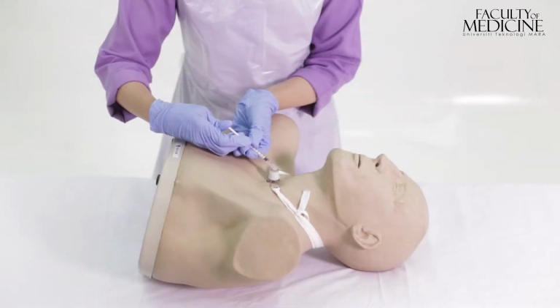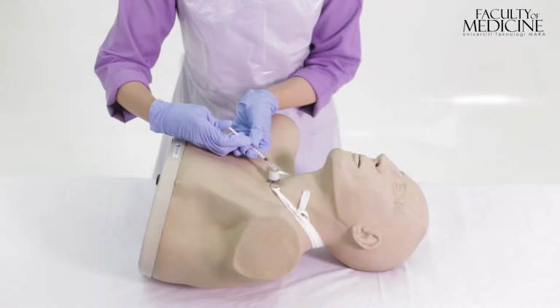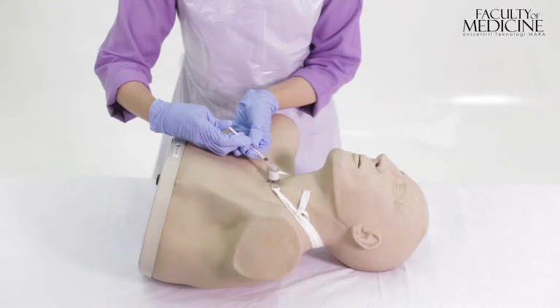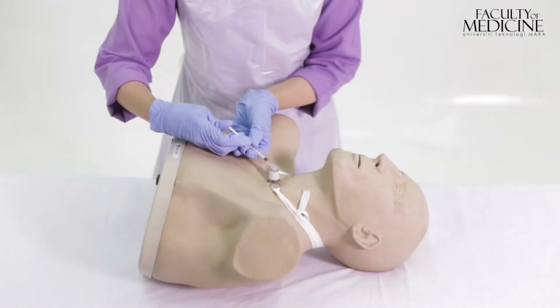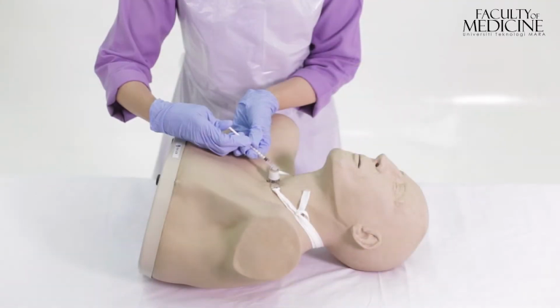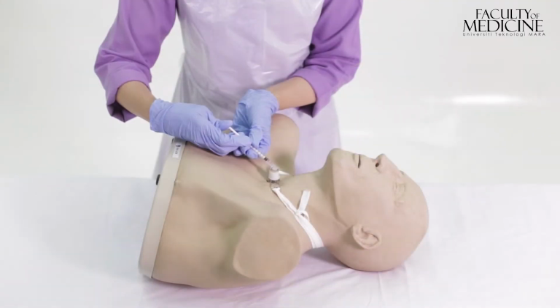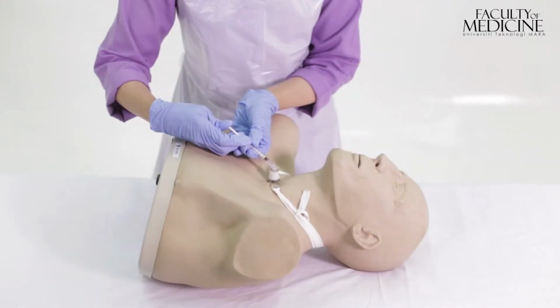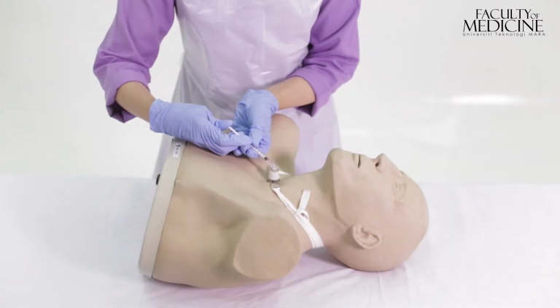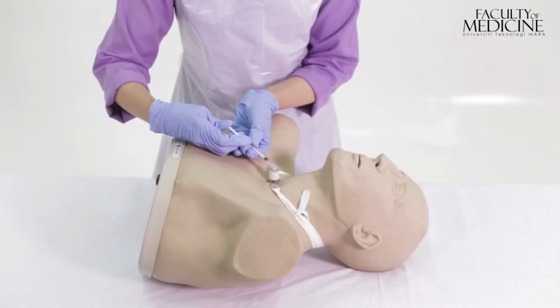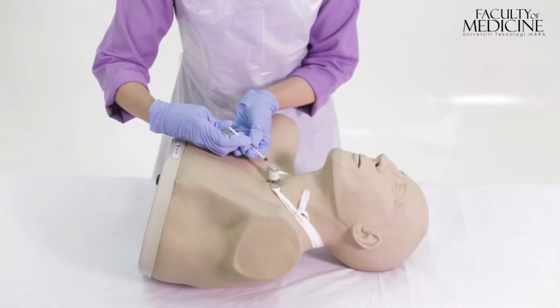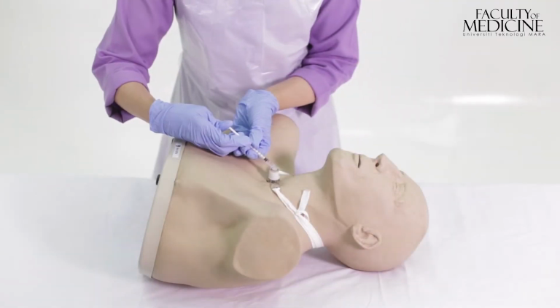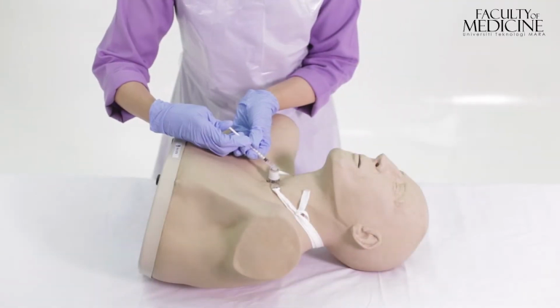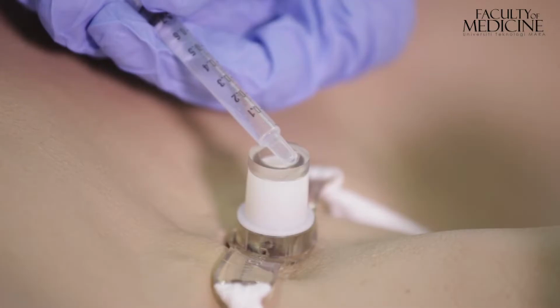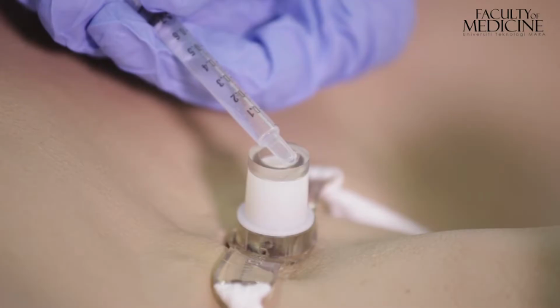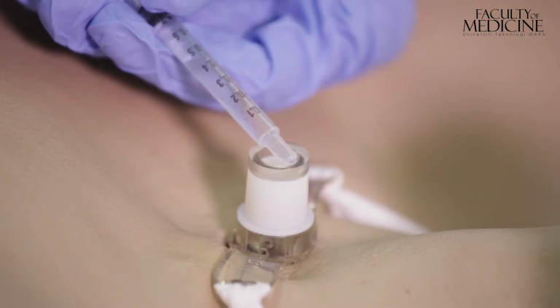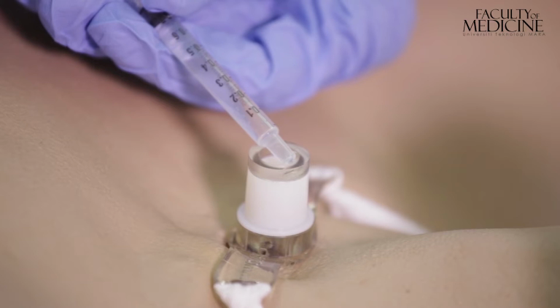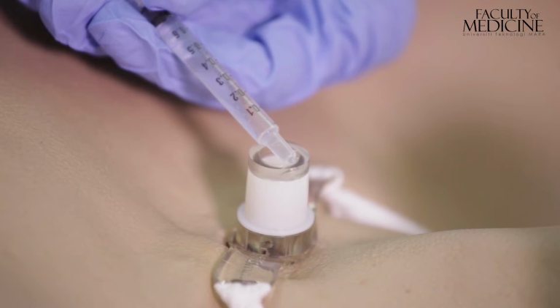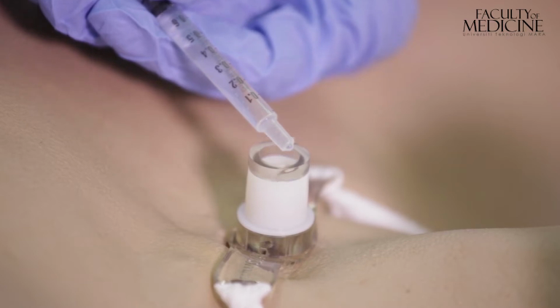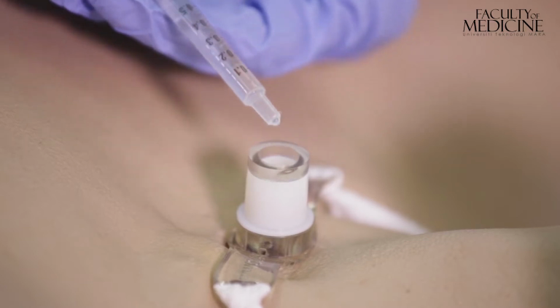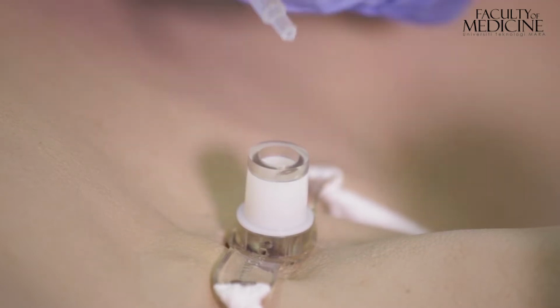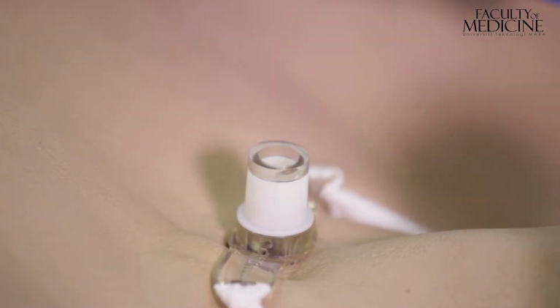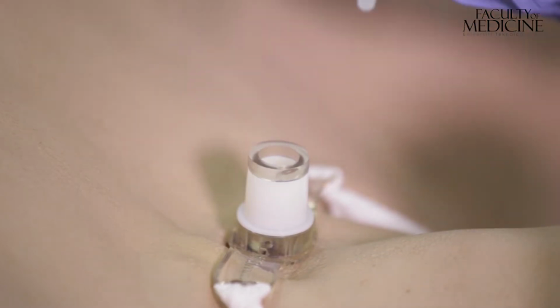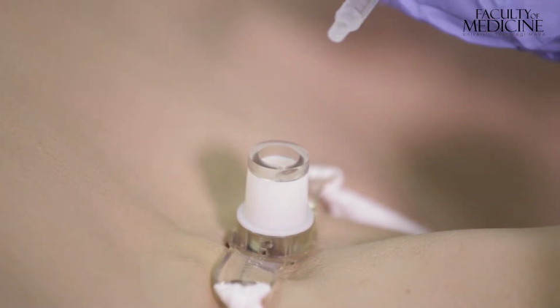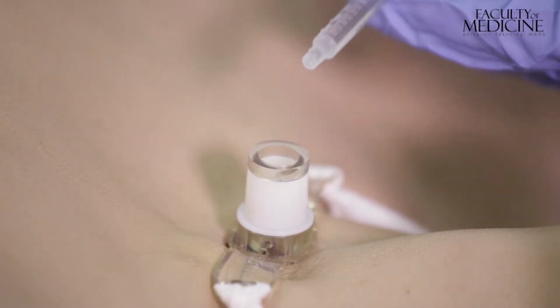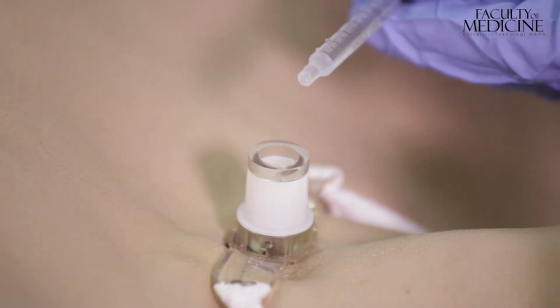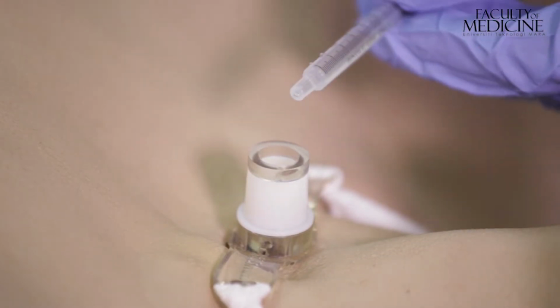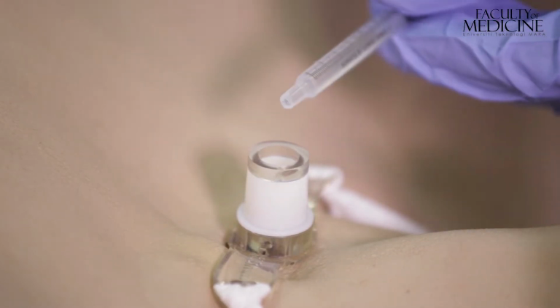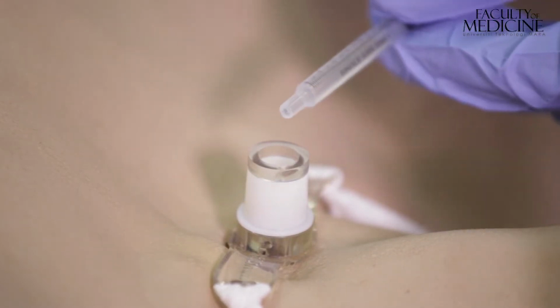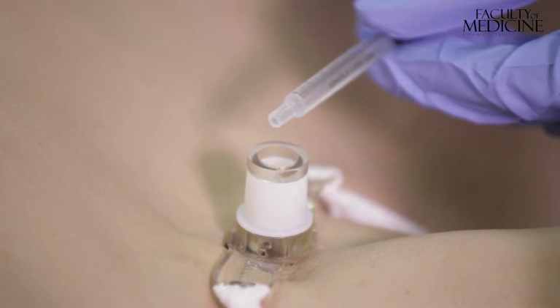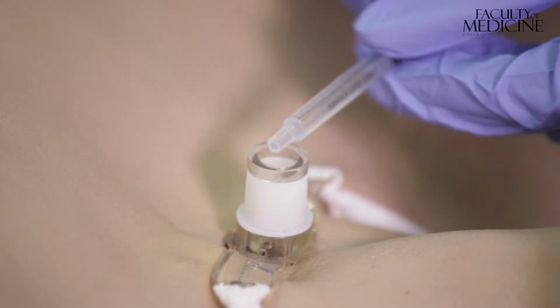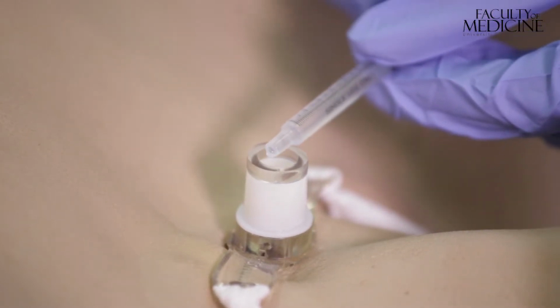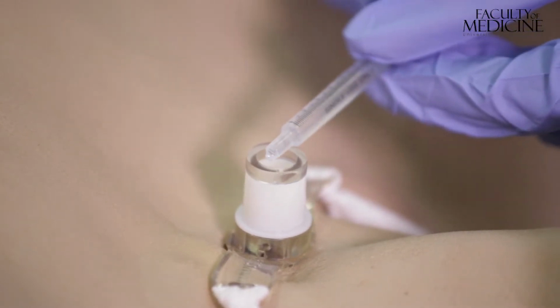Sodium bicarbonate is instilled drop by drop into the inner side of the tracheostomy lumen.